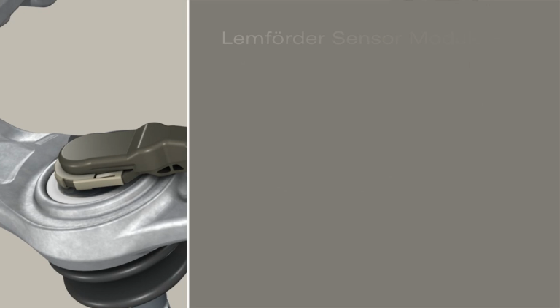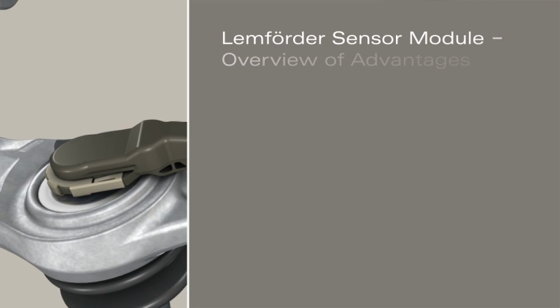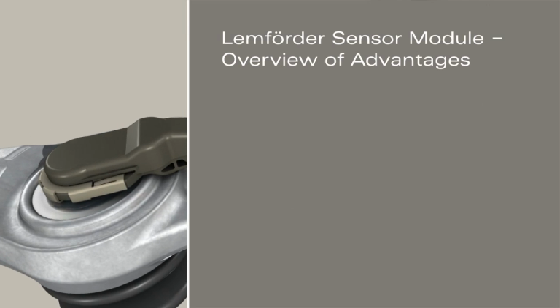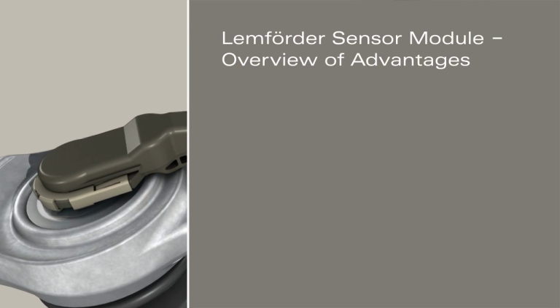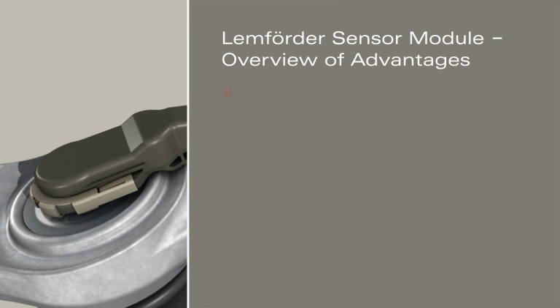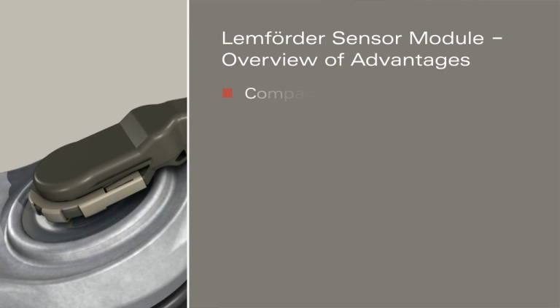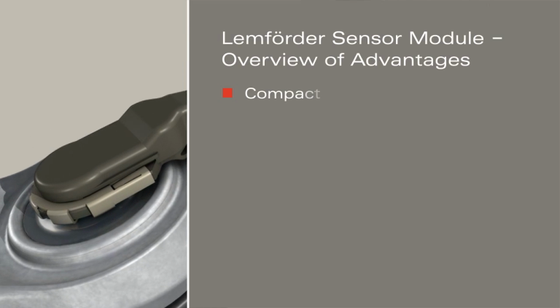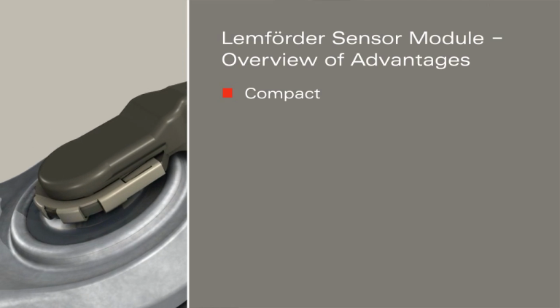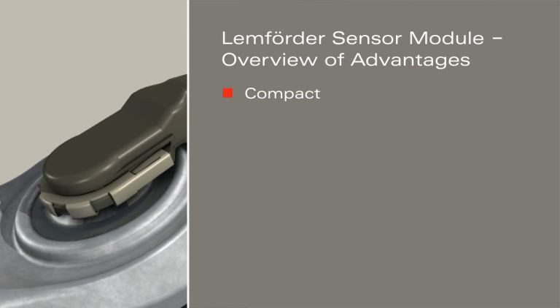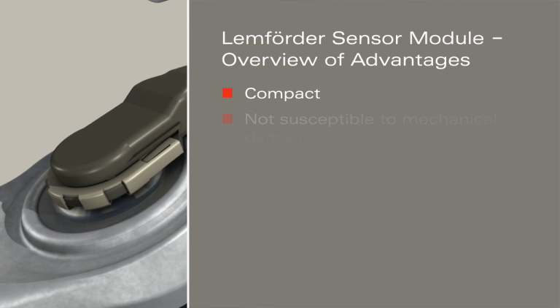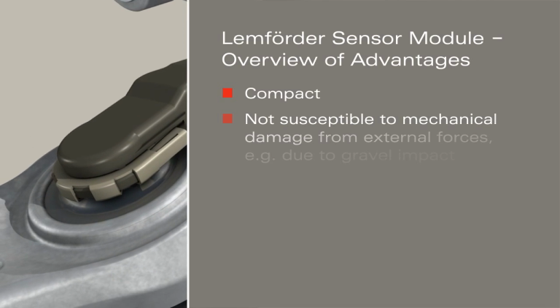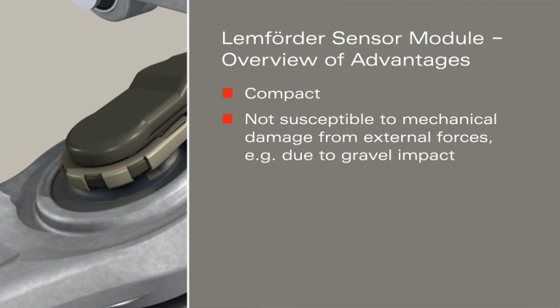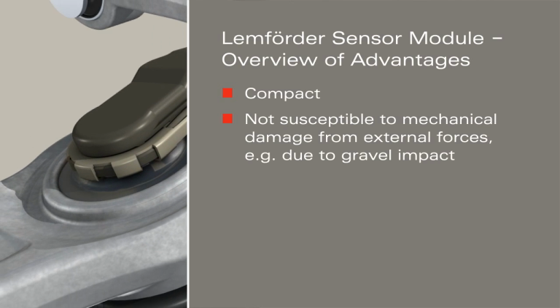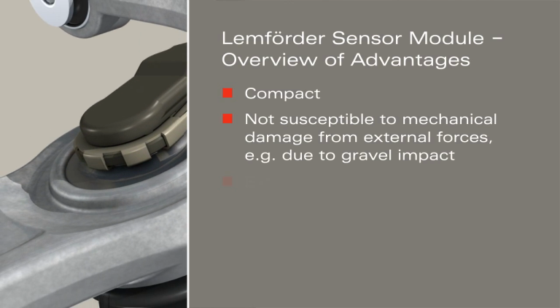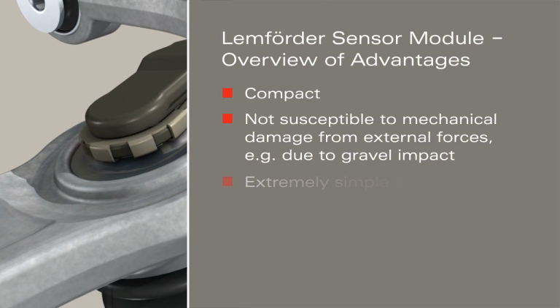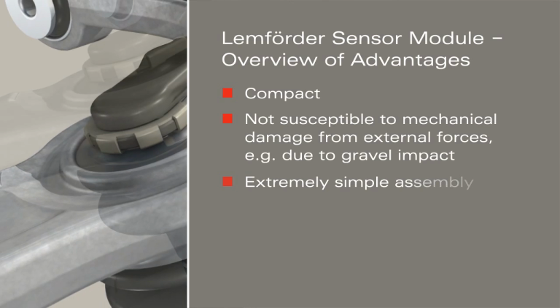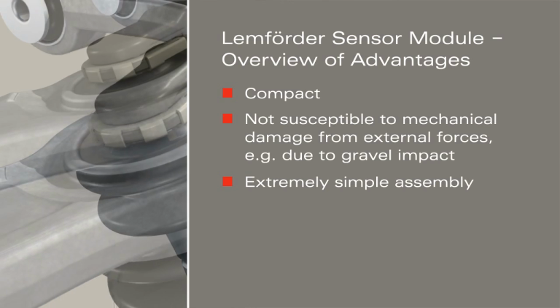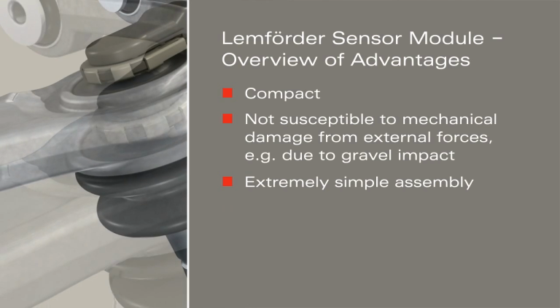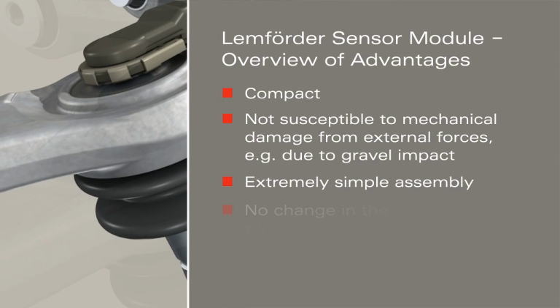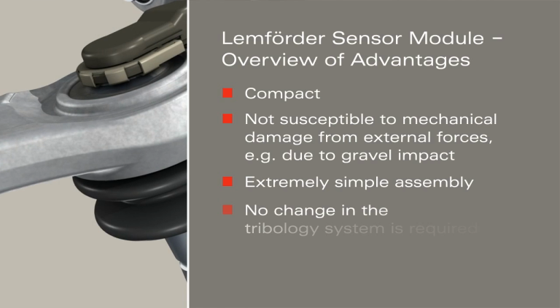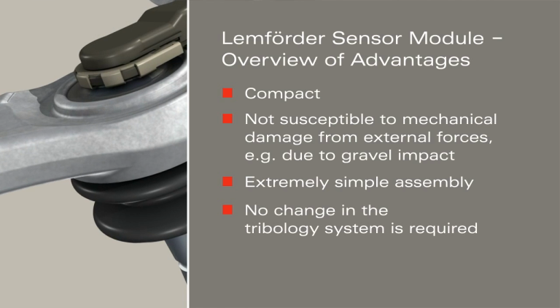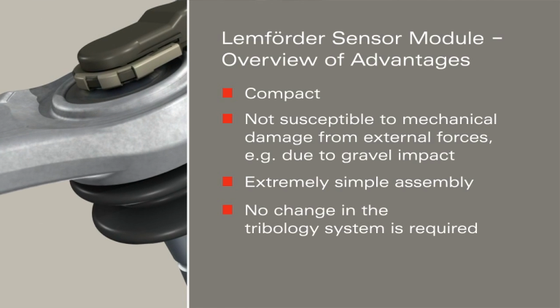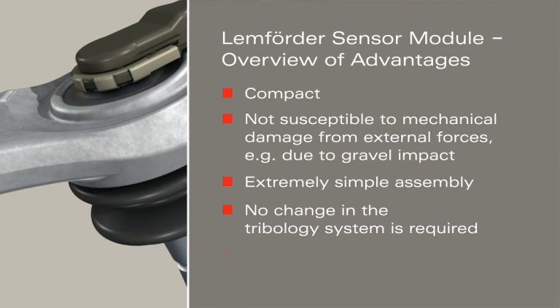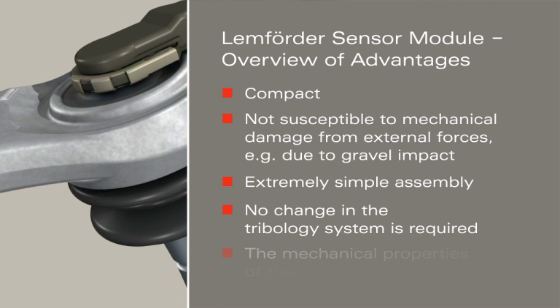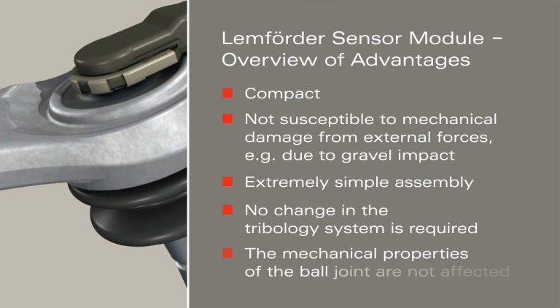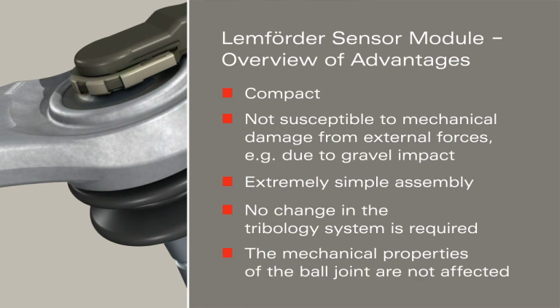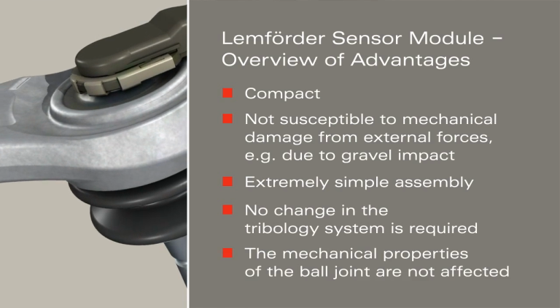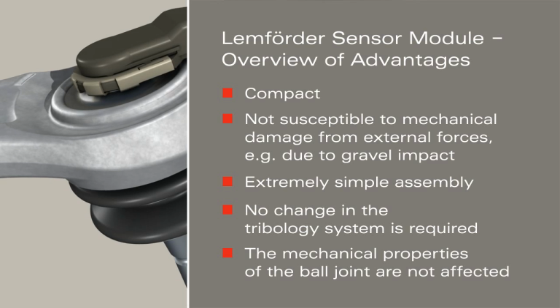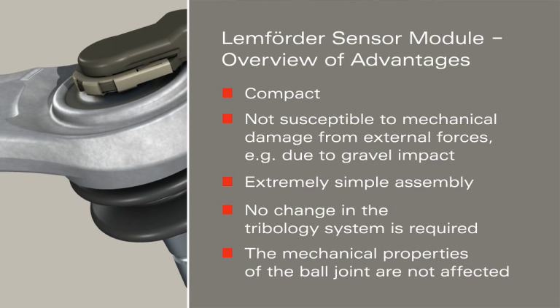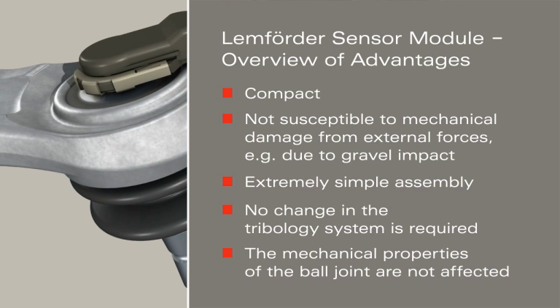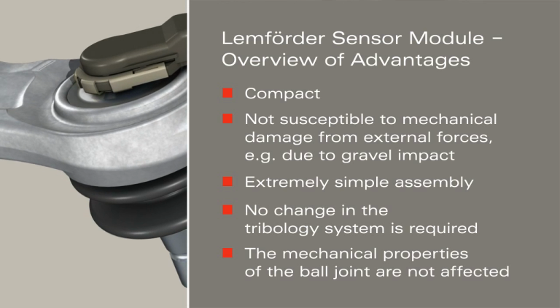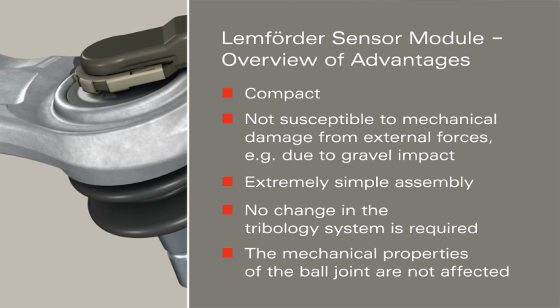The Lemförder Sensor Module — an innovative height sensor impressive in every respect.